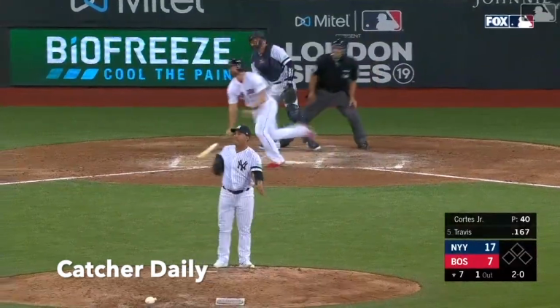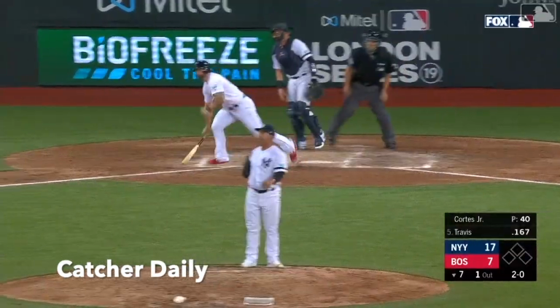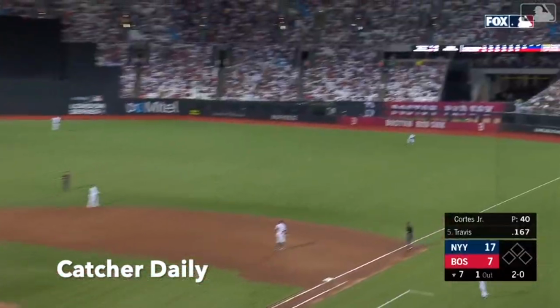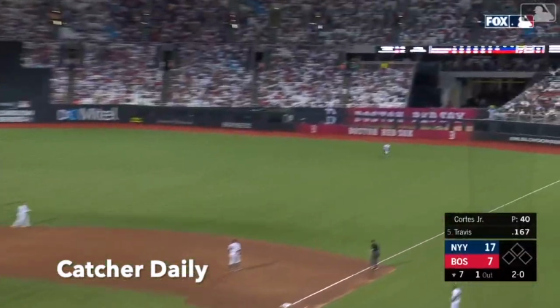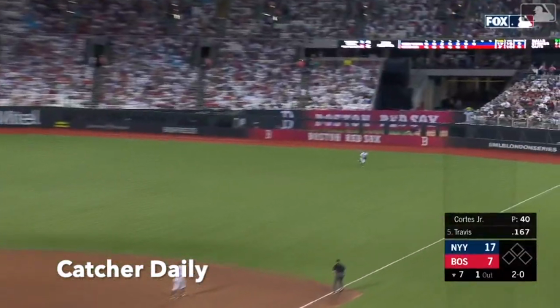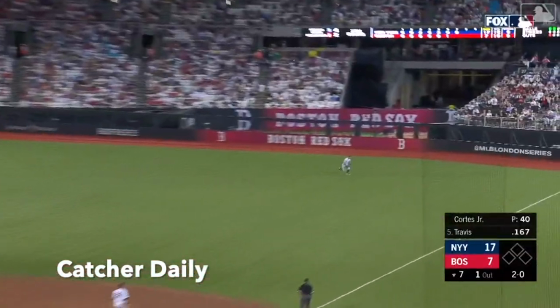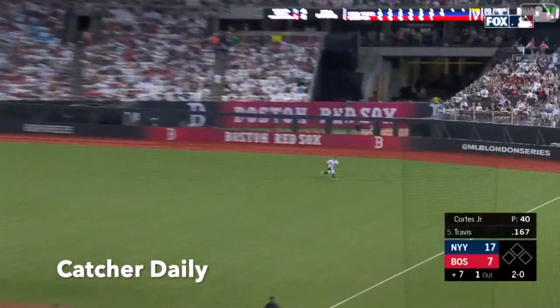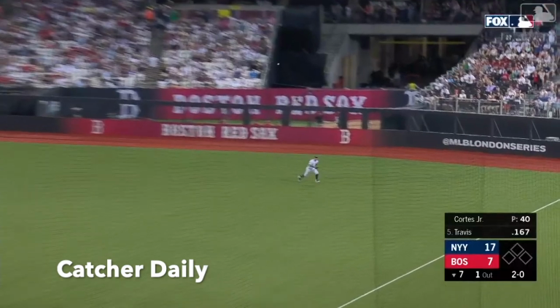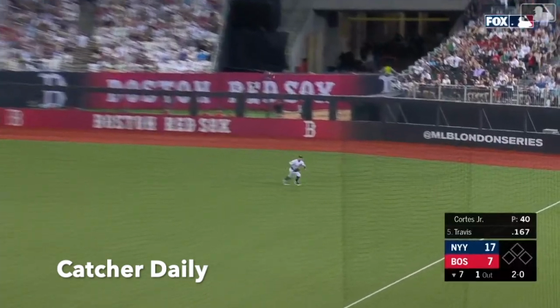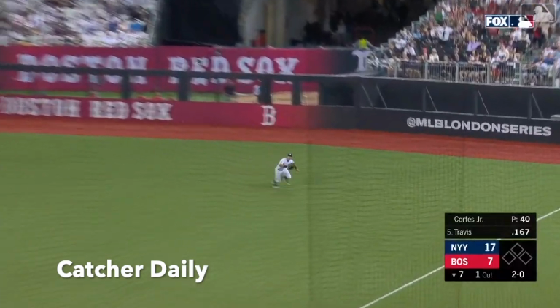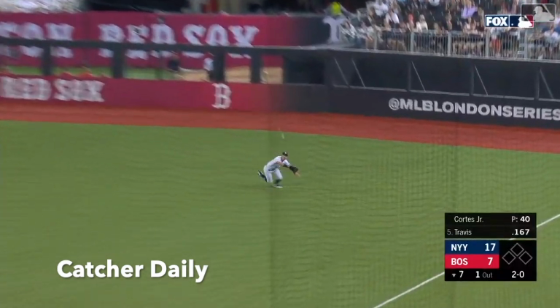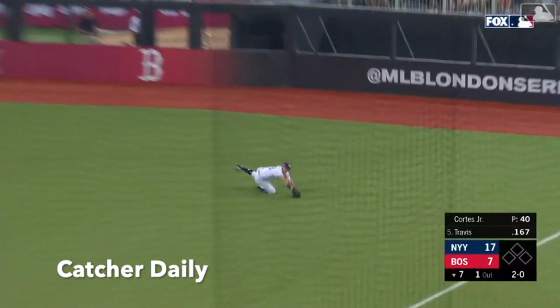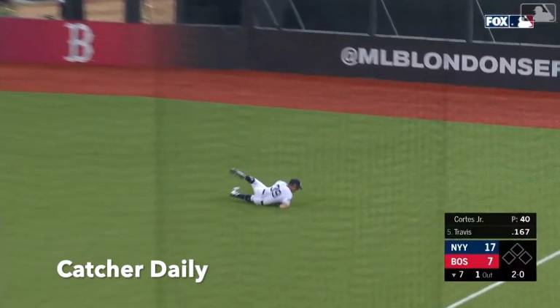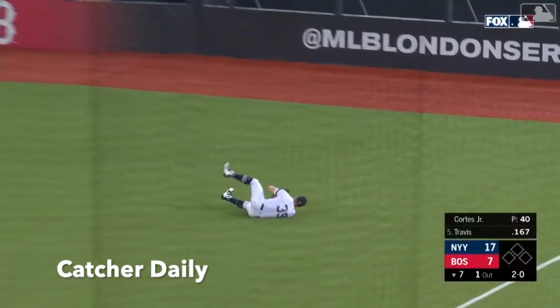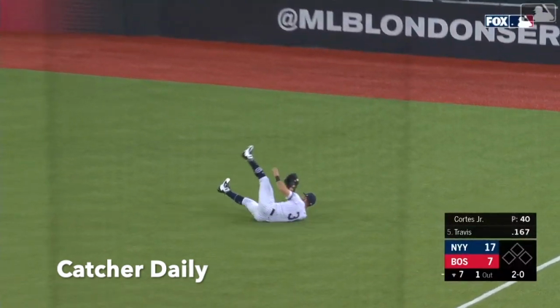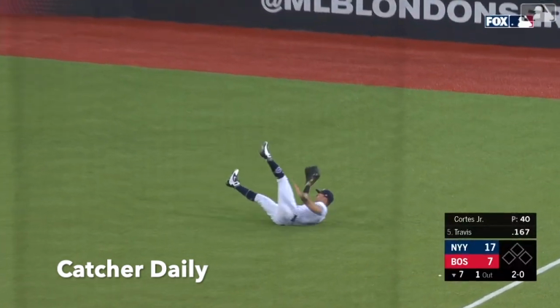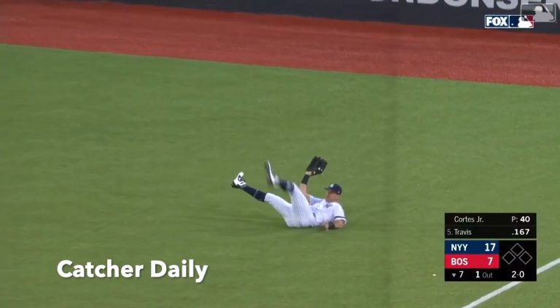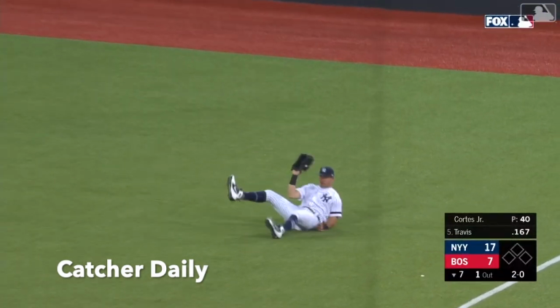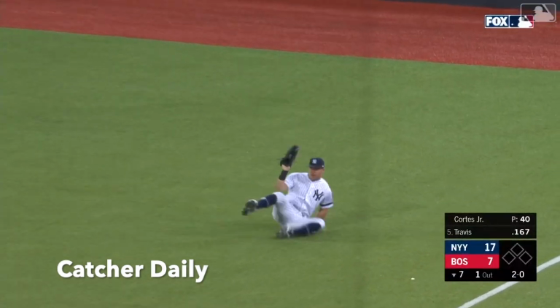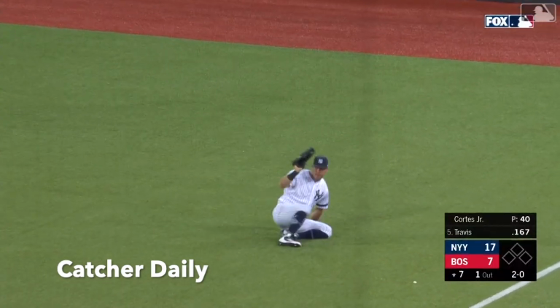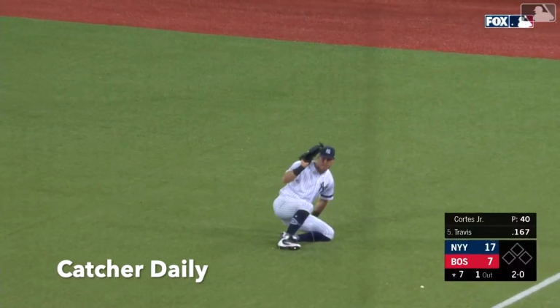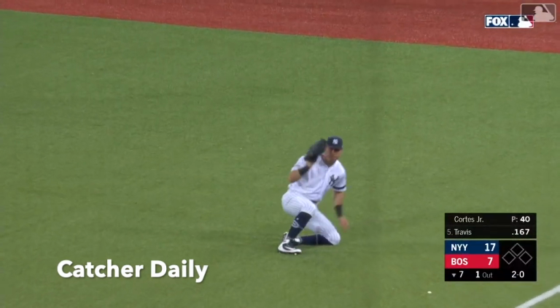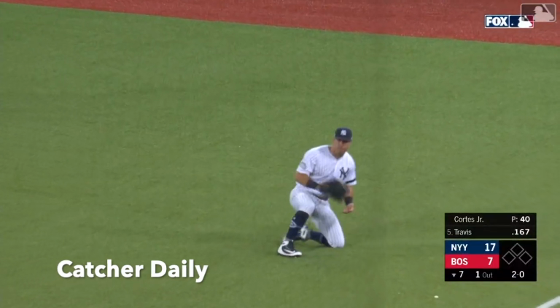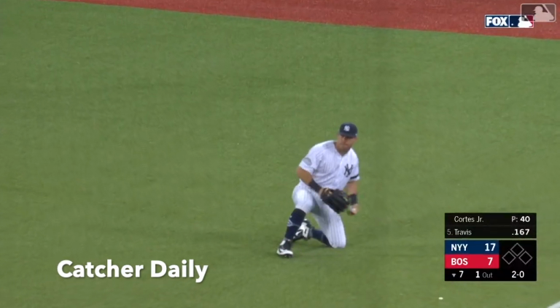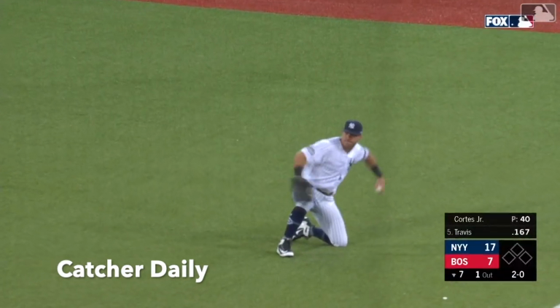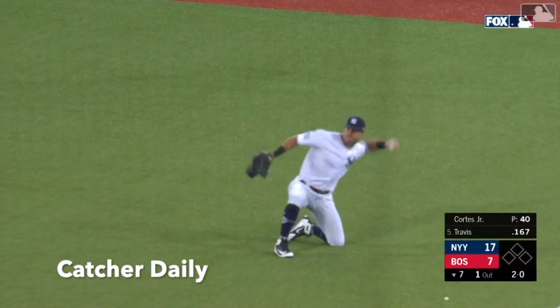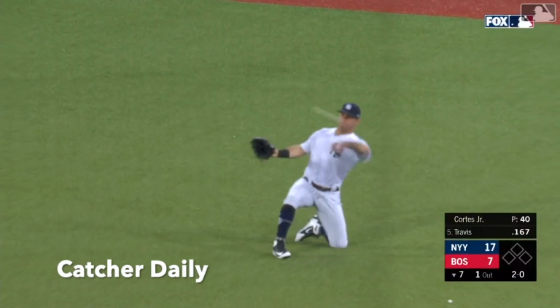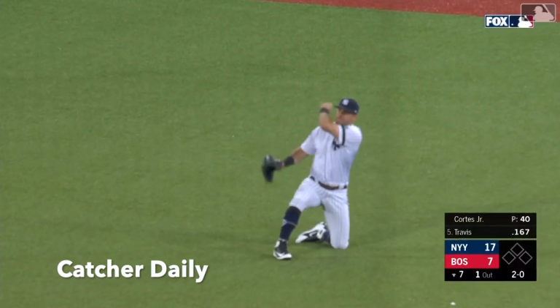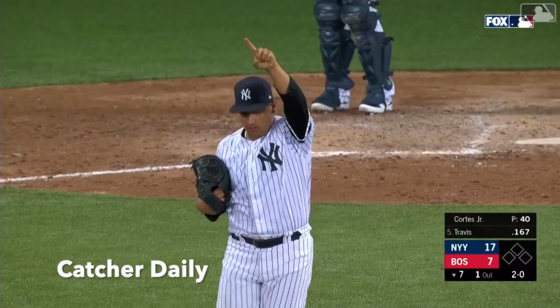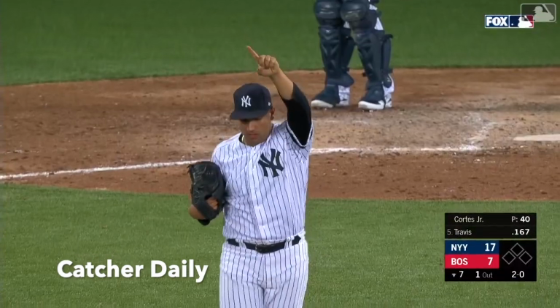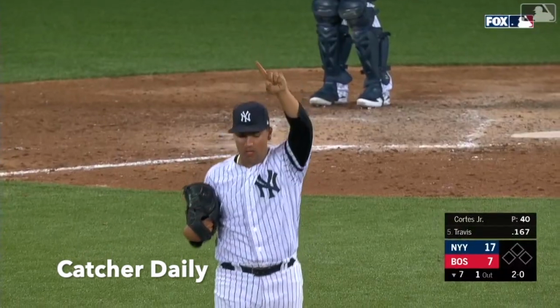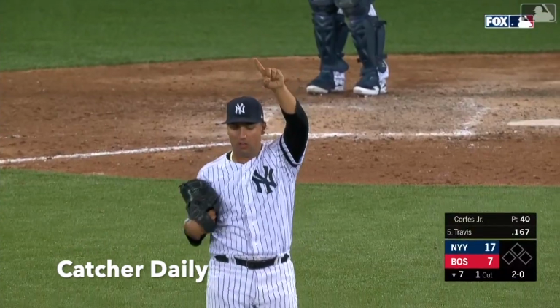That's down the right field line. Long run and Tachman — dive and catch.